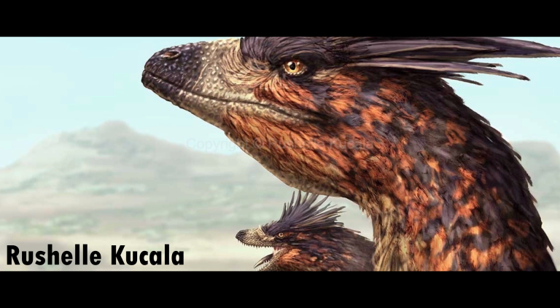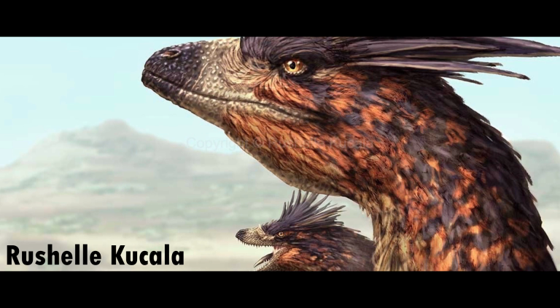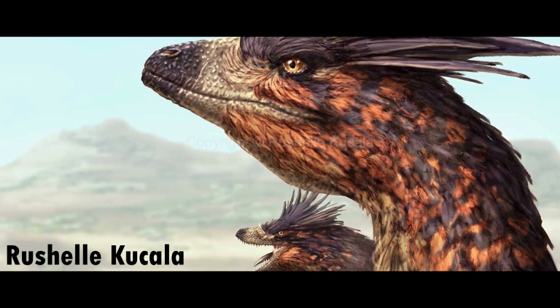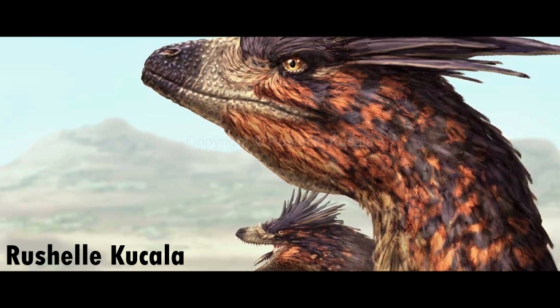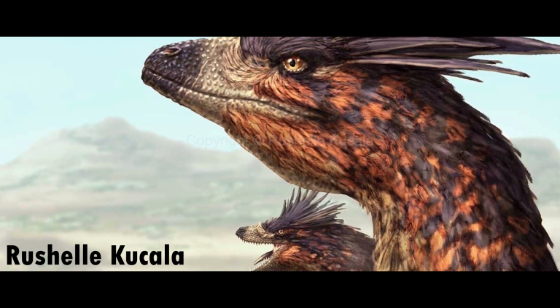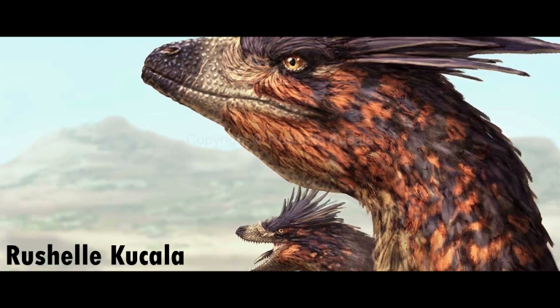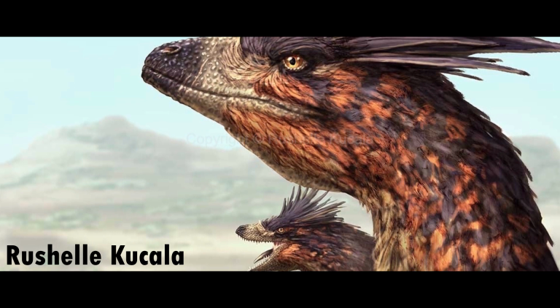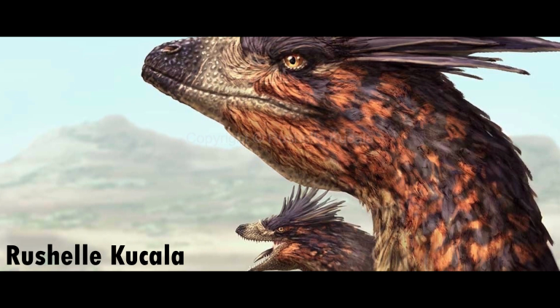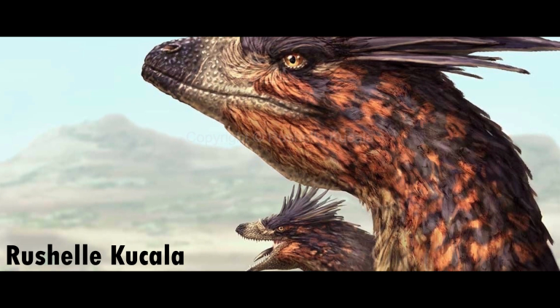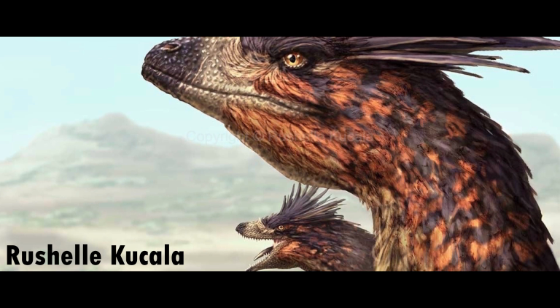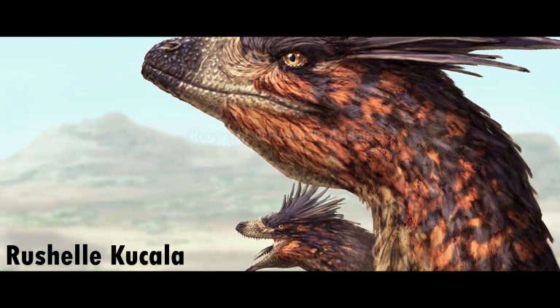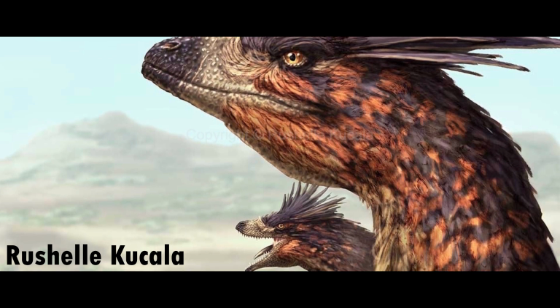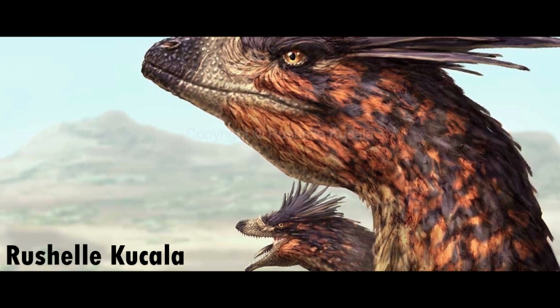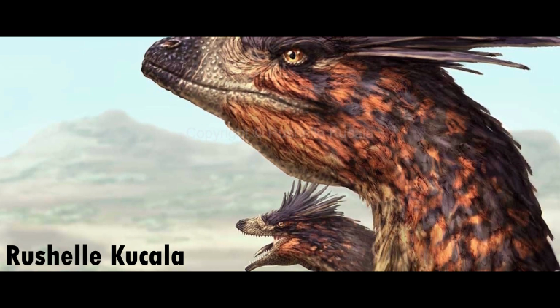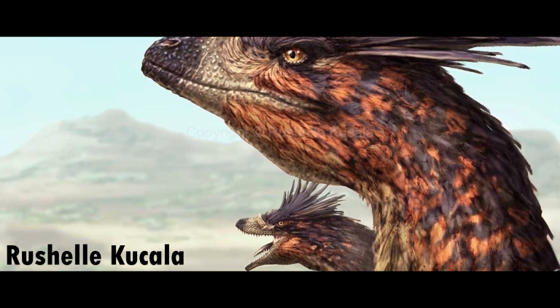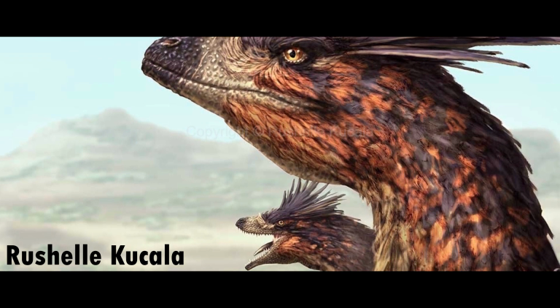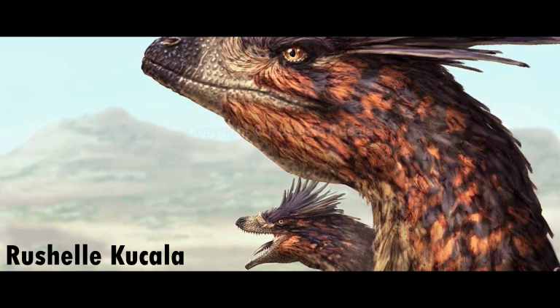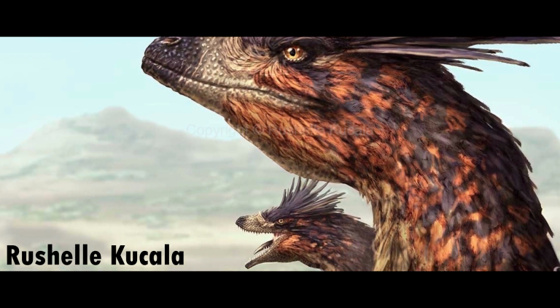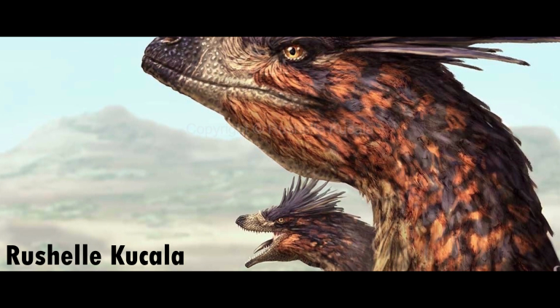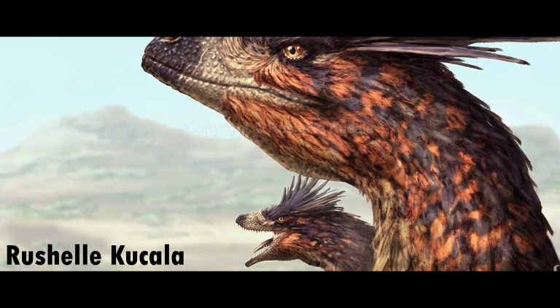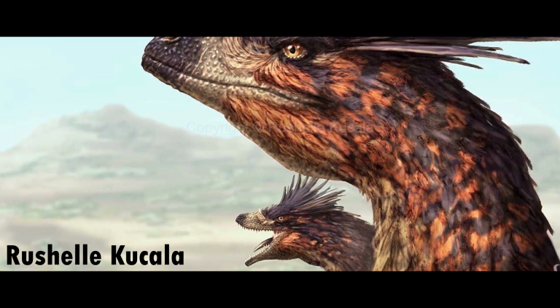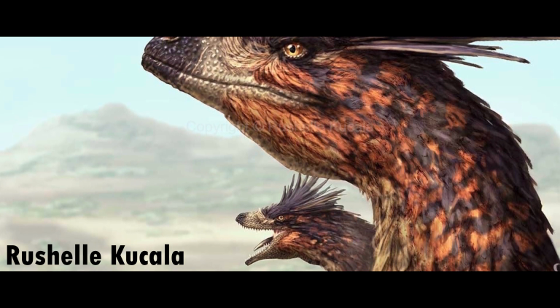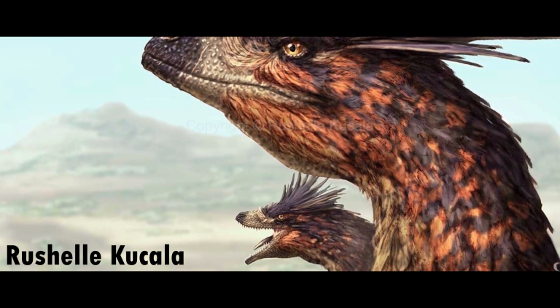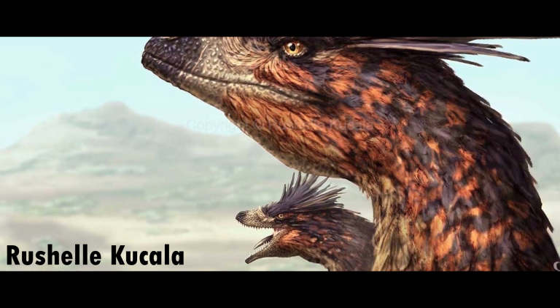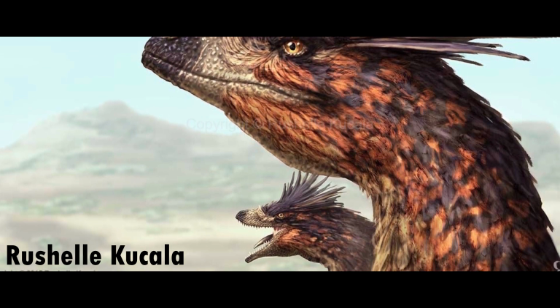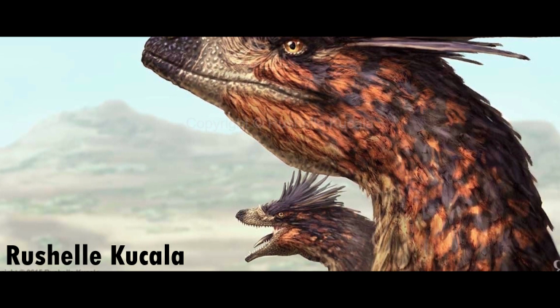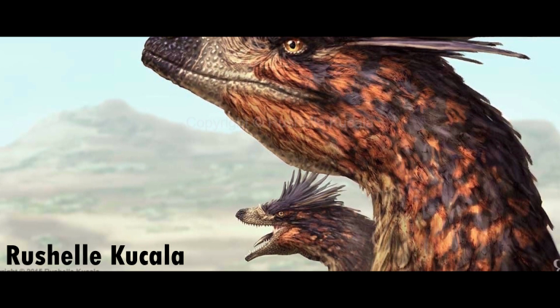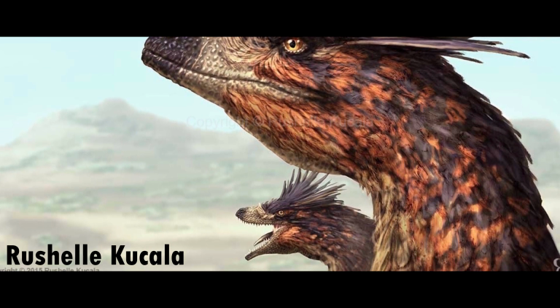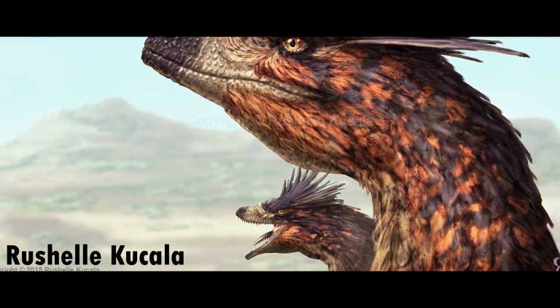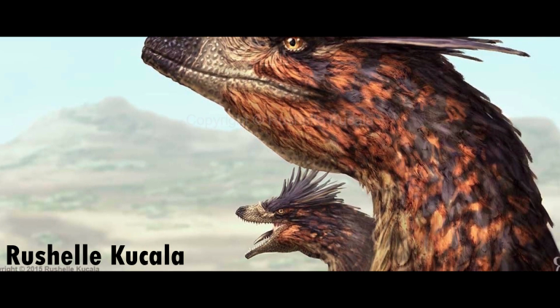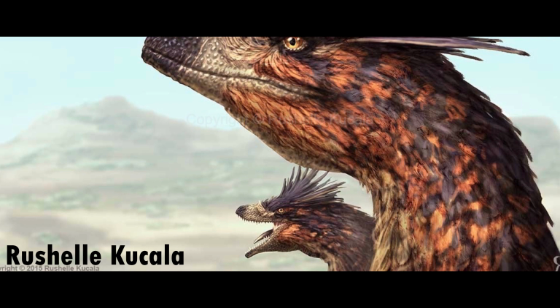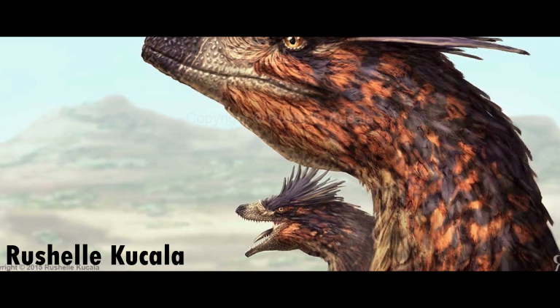Now we don't know for sure, but this is likely caused by sexual dimorphism, meaning one morph was female and the other was male.